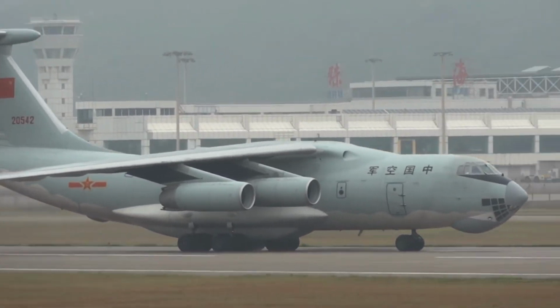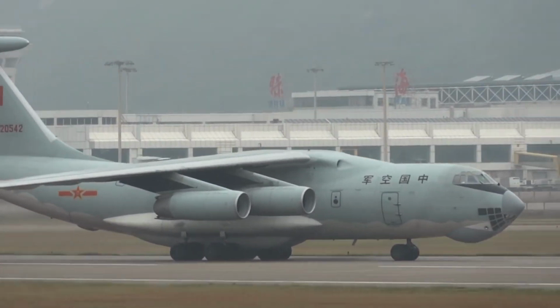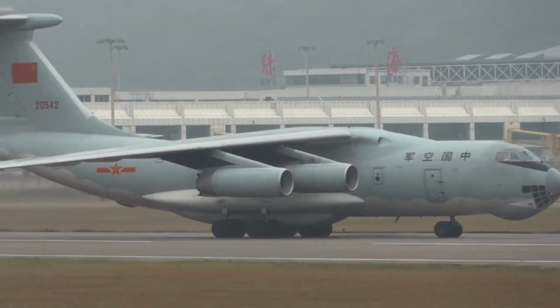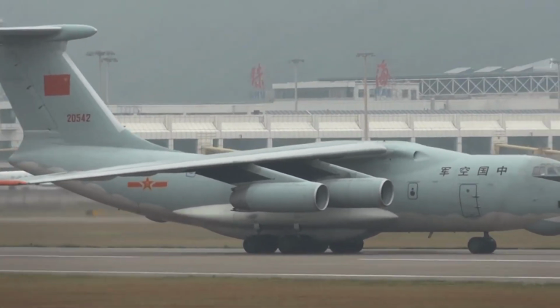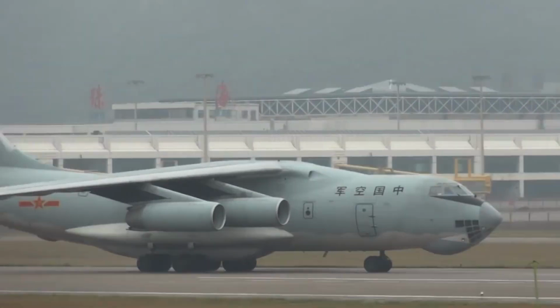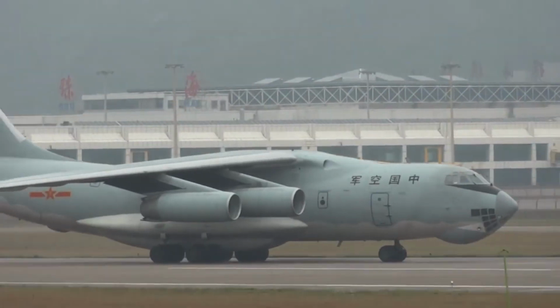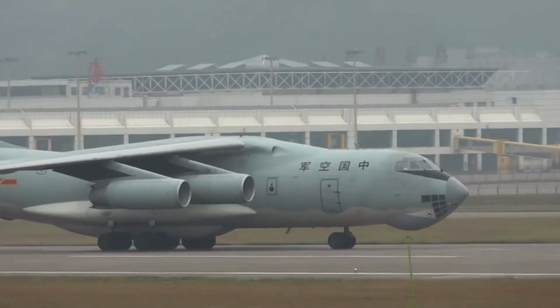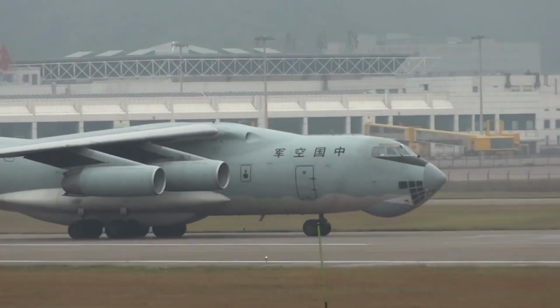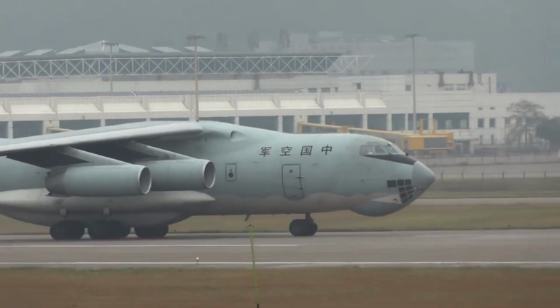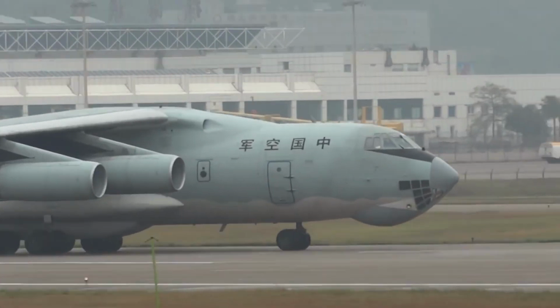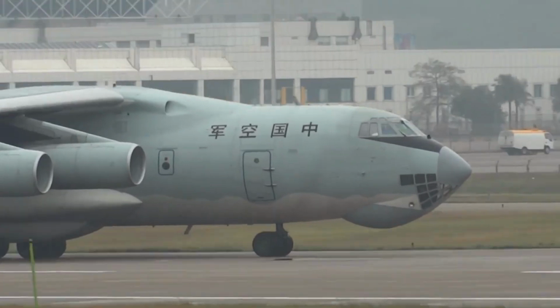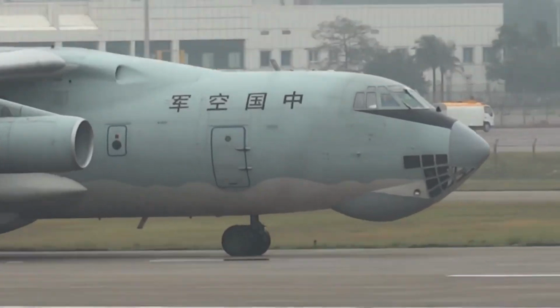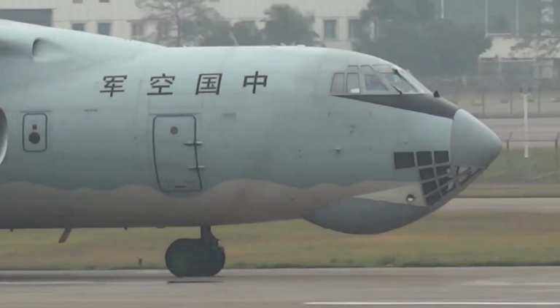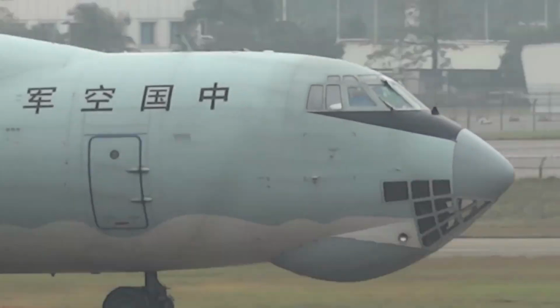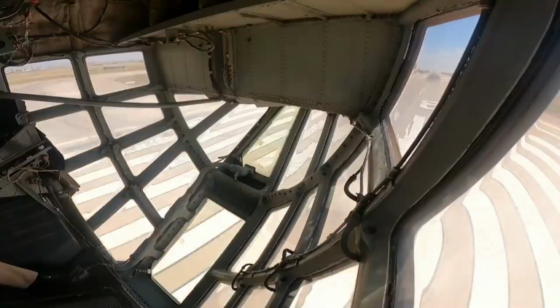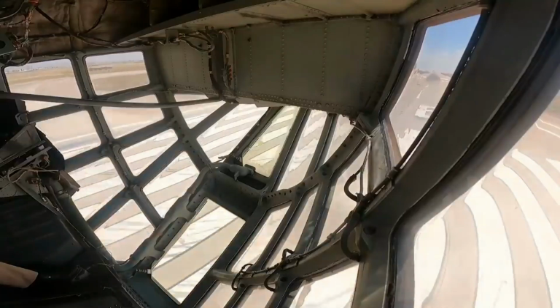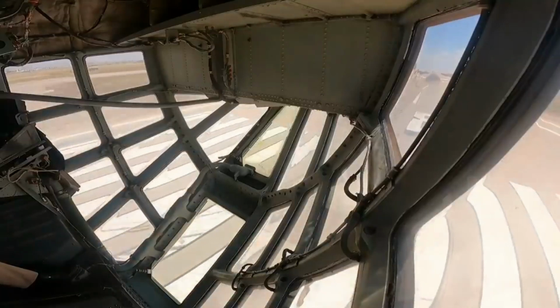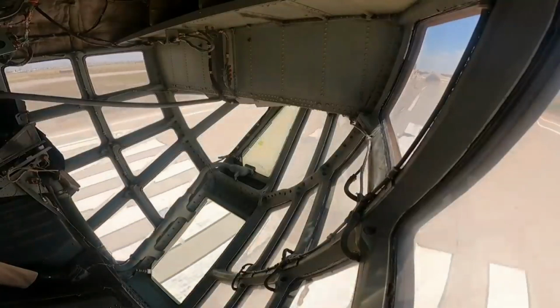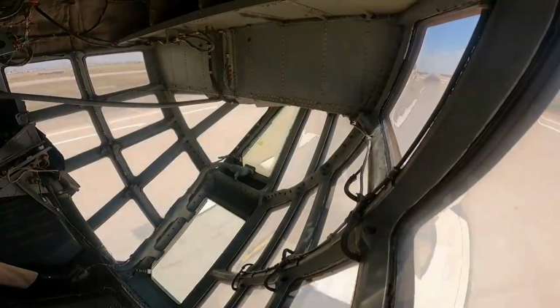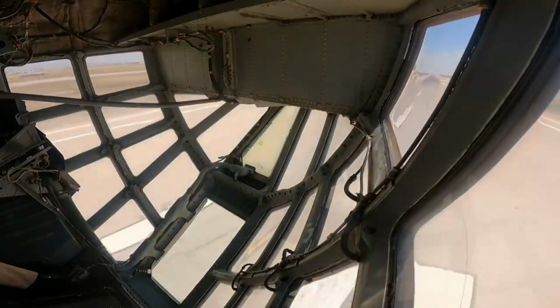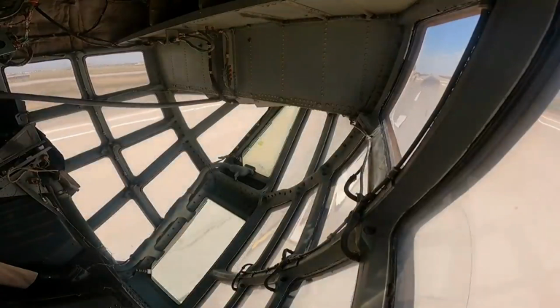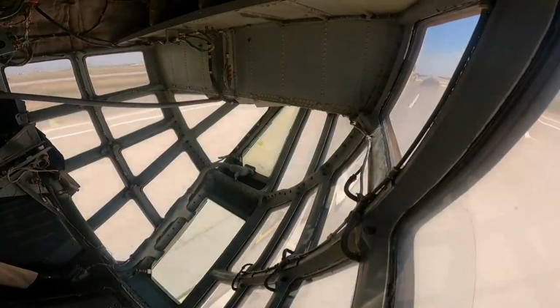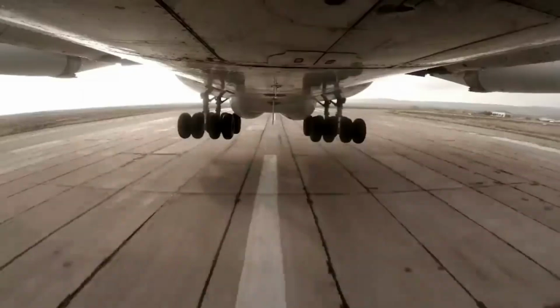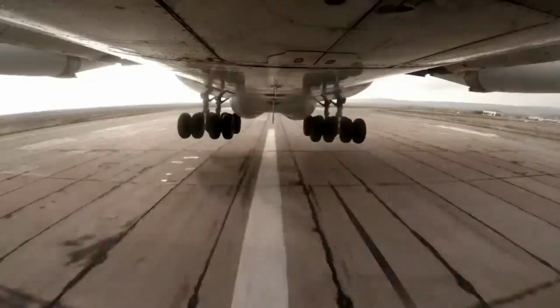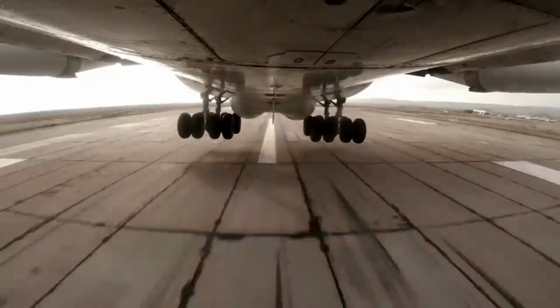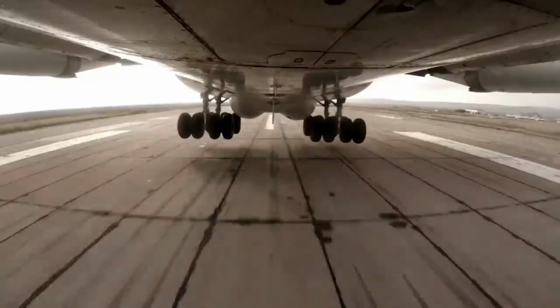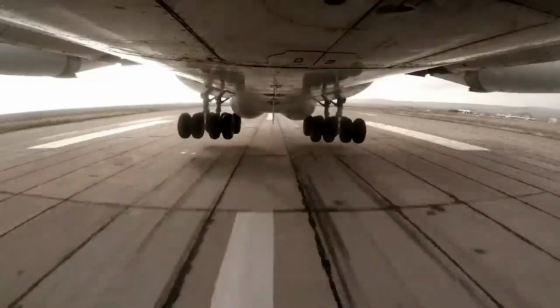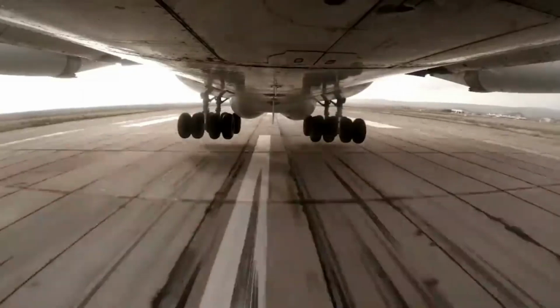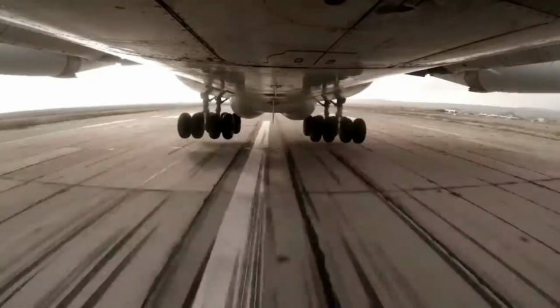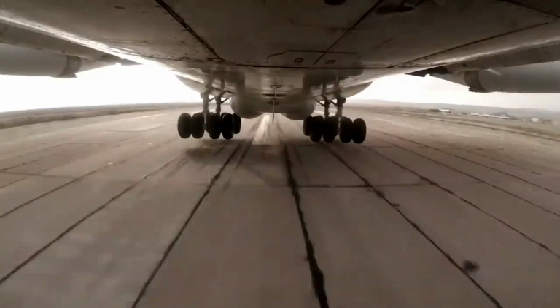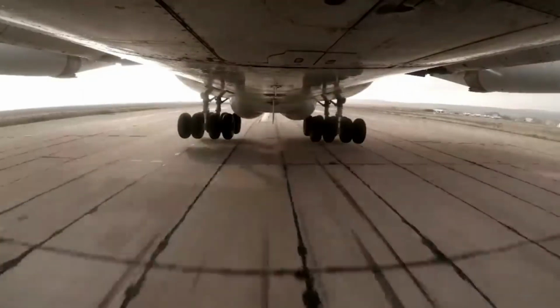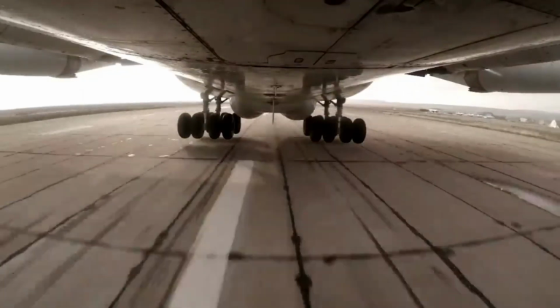The Ilyushin IL-76 has been used by many countries around the world, including China, India, and a number of countries in the Middle East and Southeast Asia.